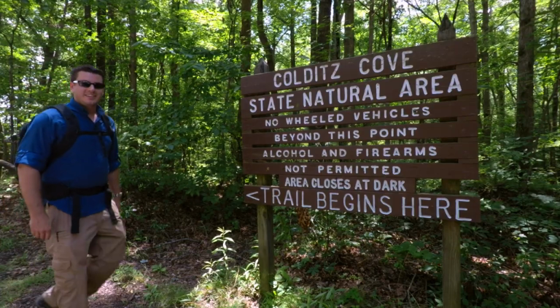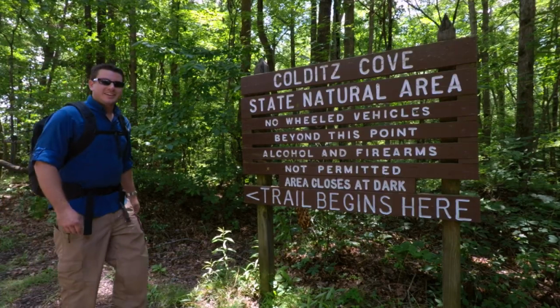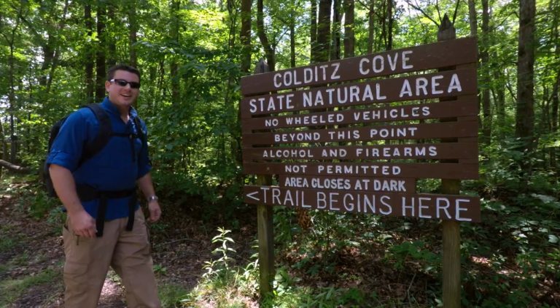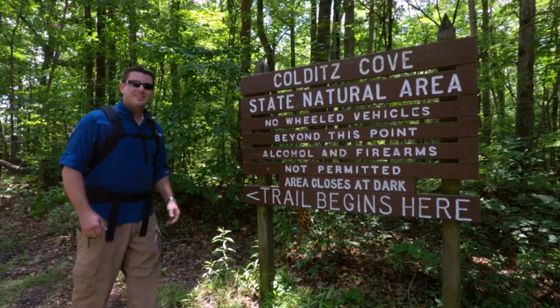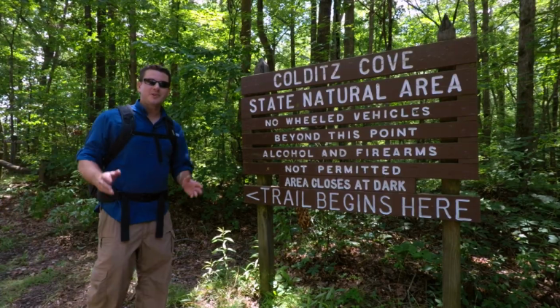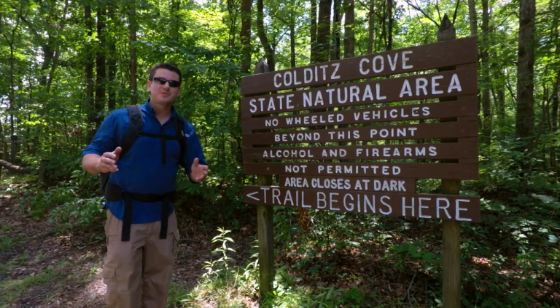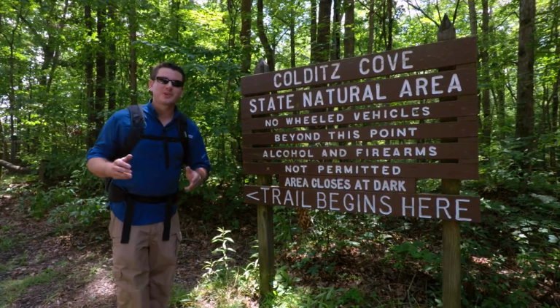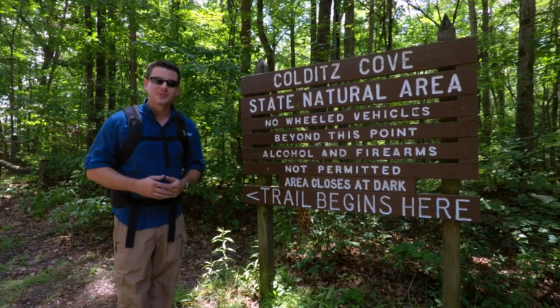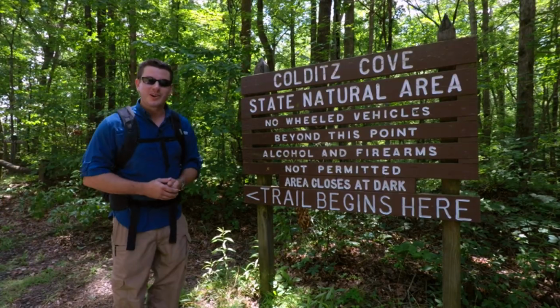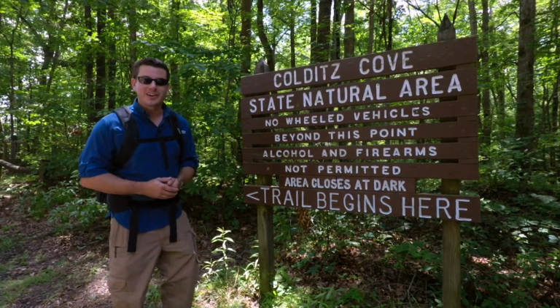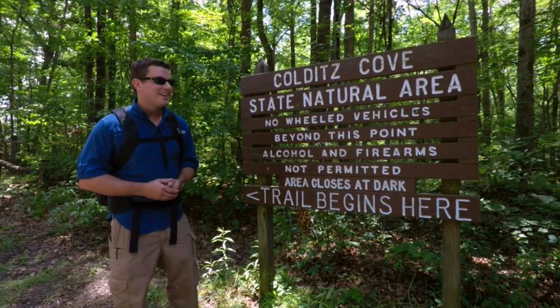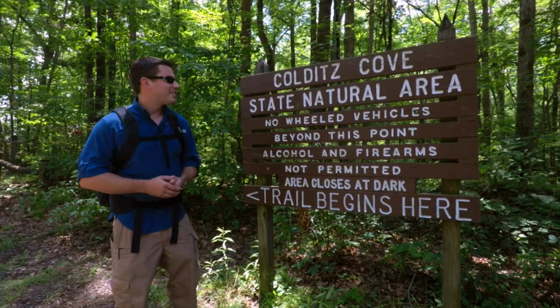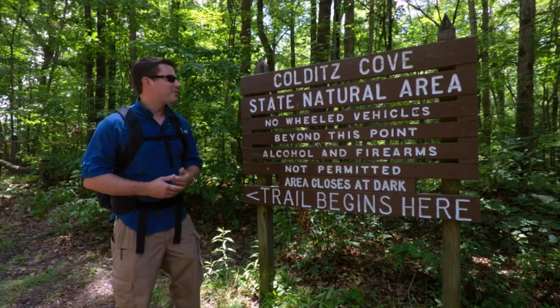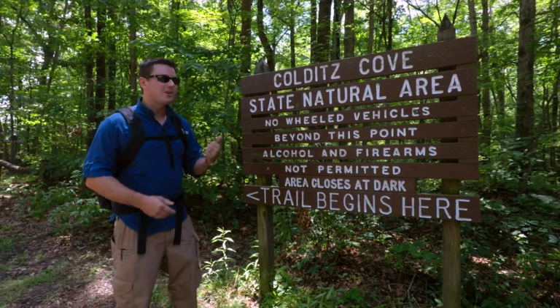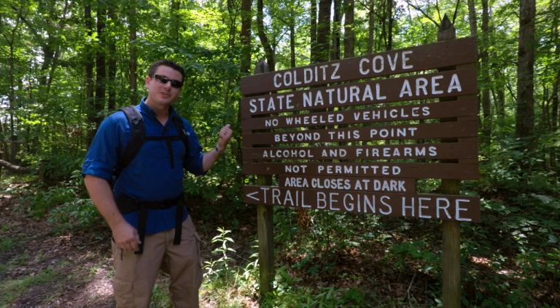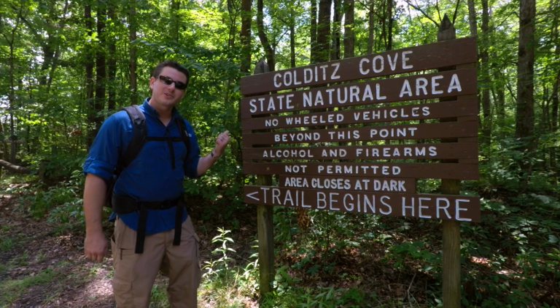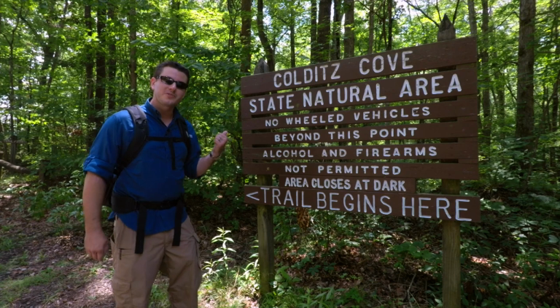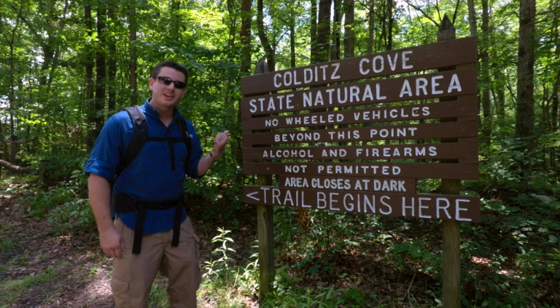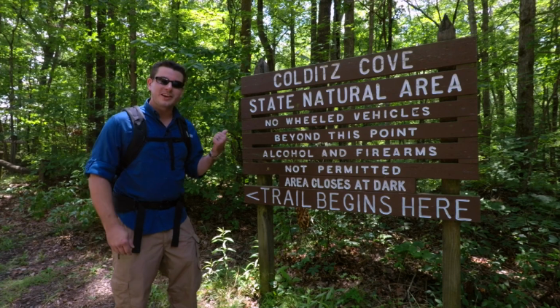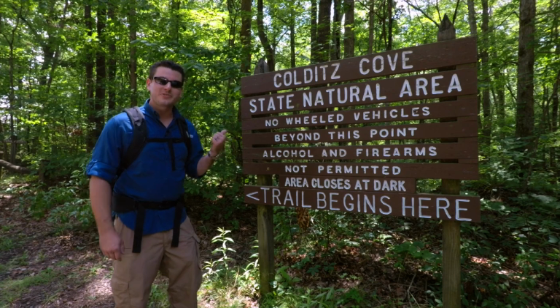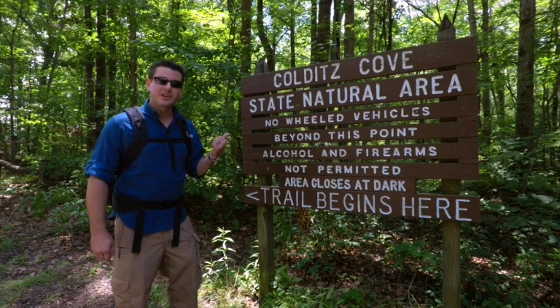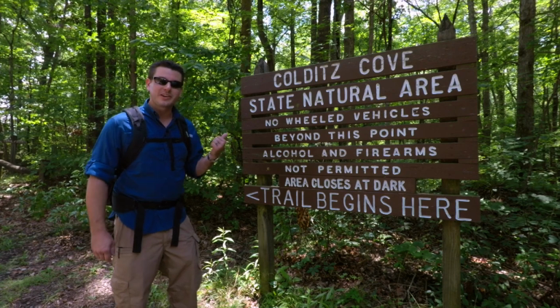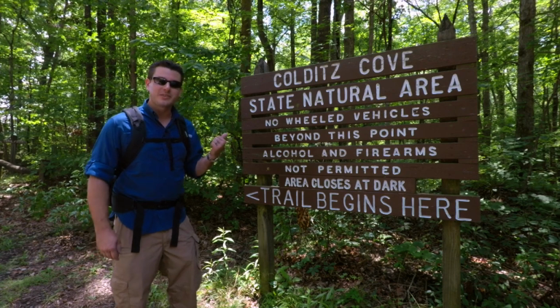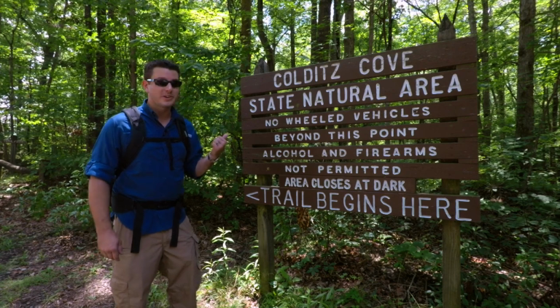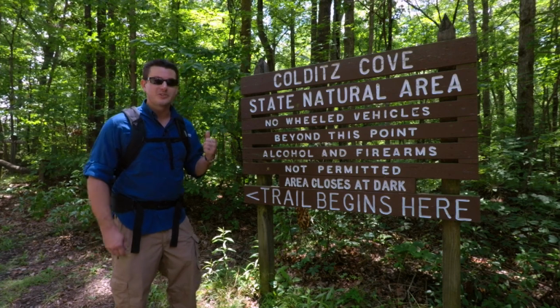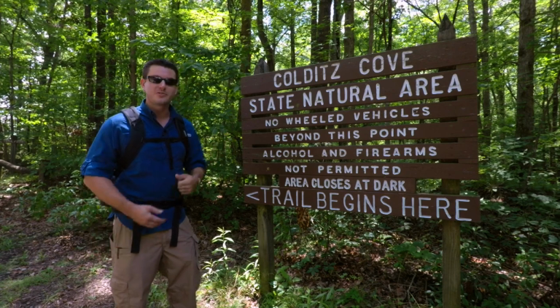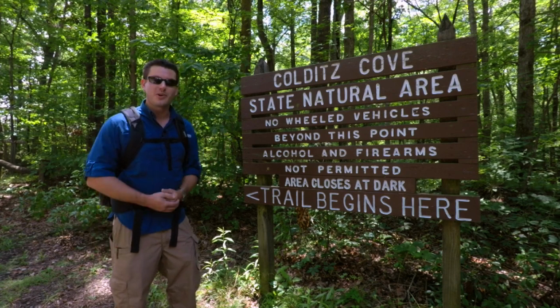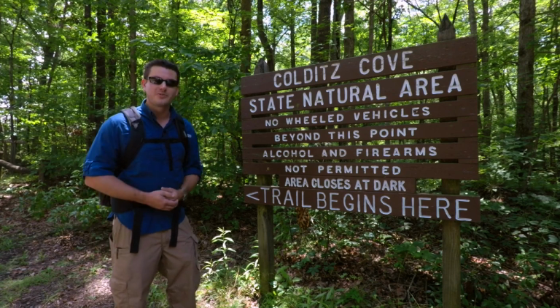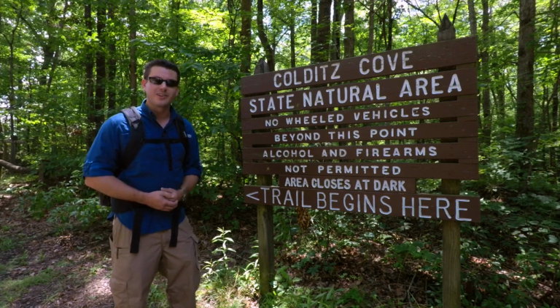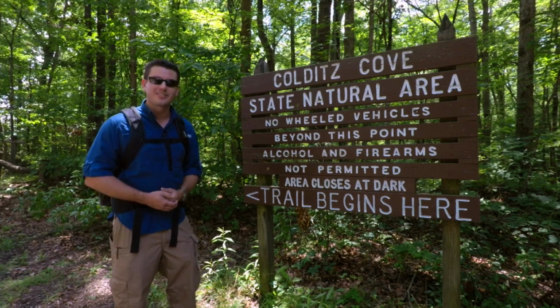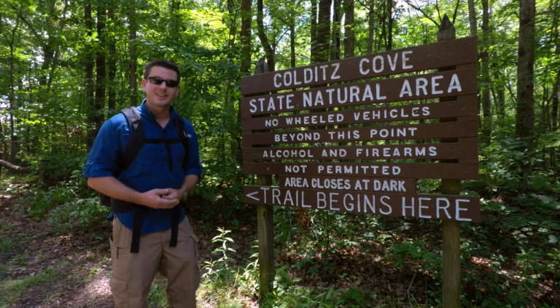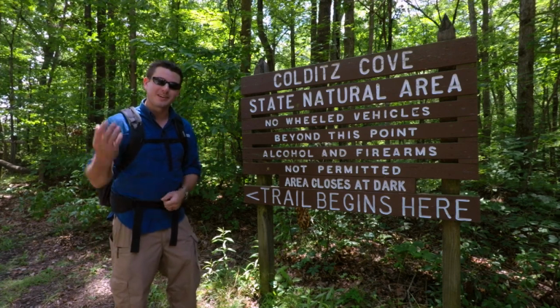Hey guys, welcome to another vlog. Today we're at Colditz Cove State Natural Area. We're gonna go shoot some waterfalls. Come on.